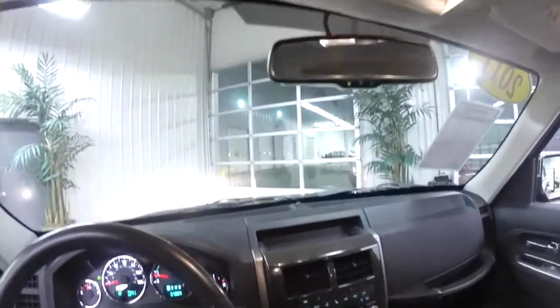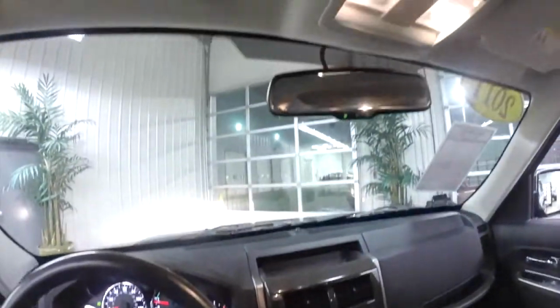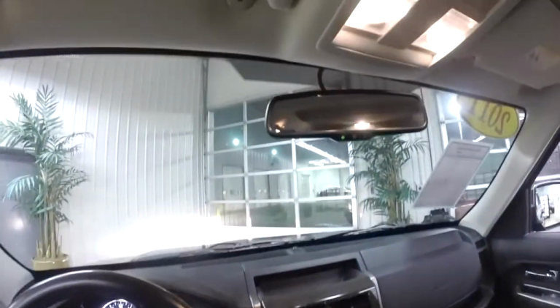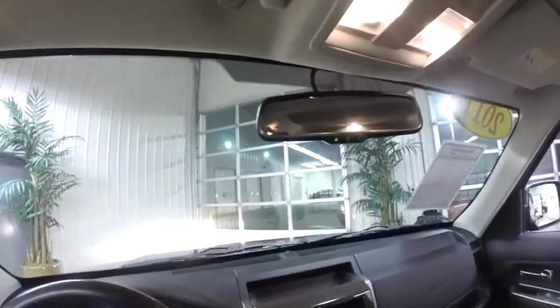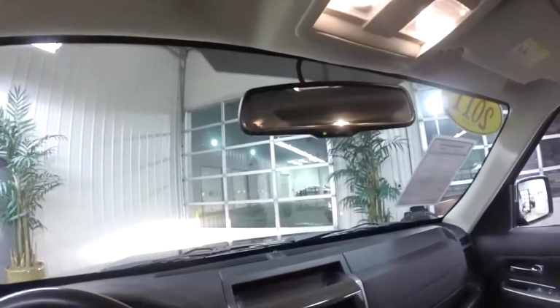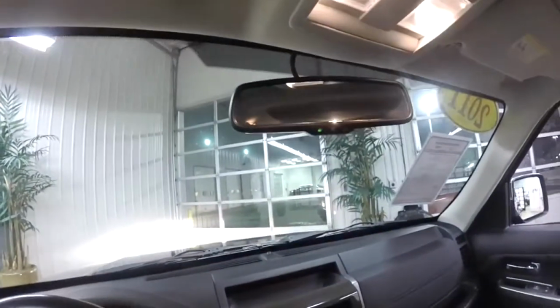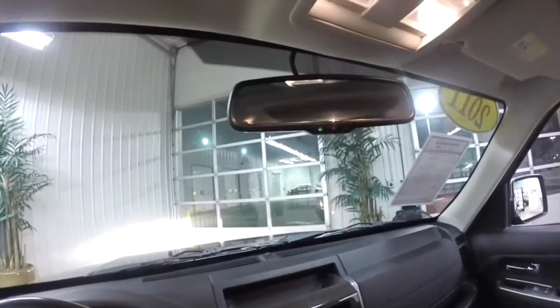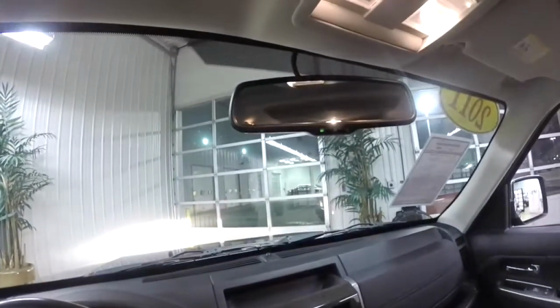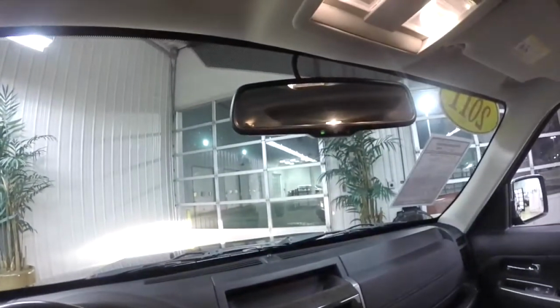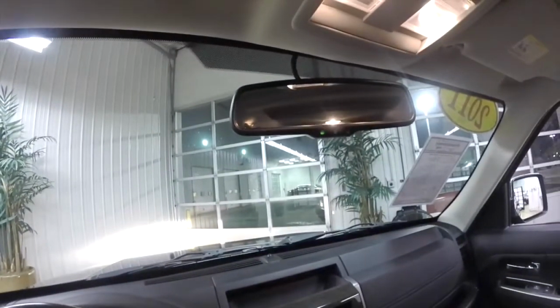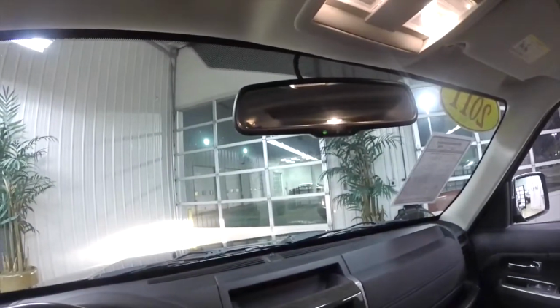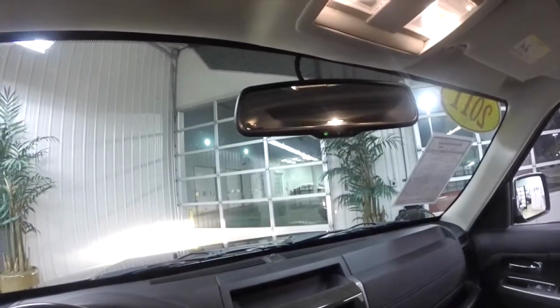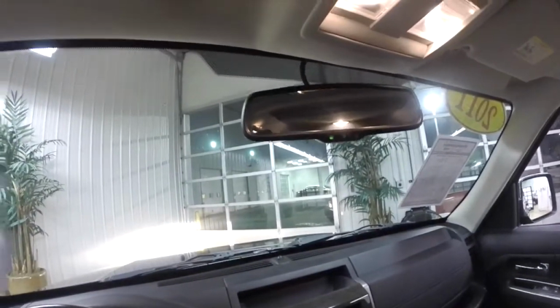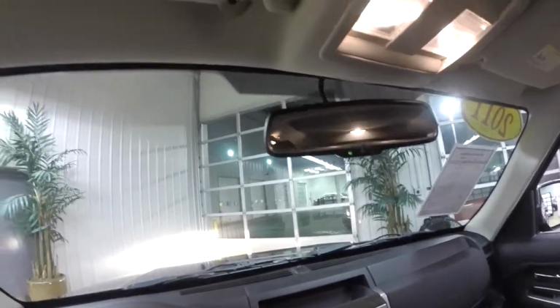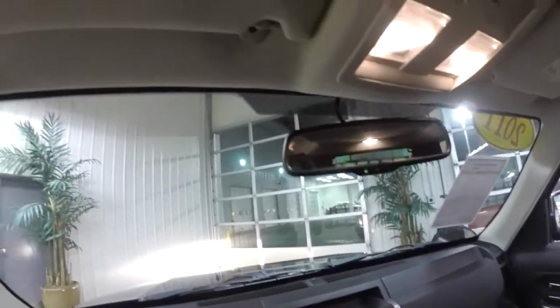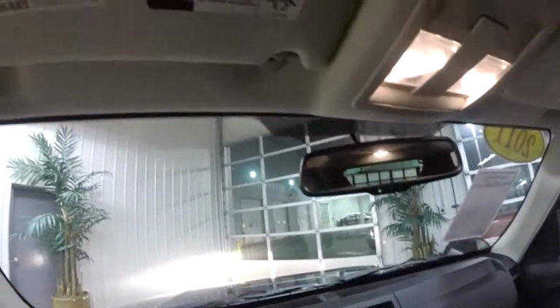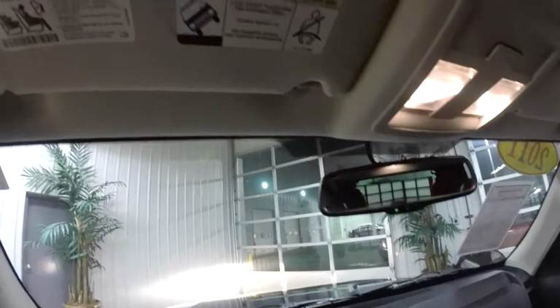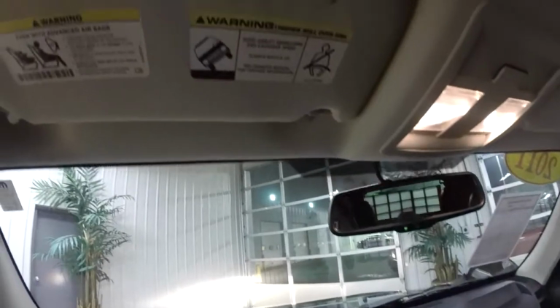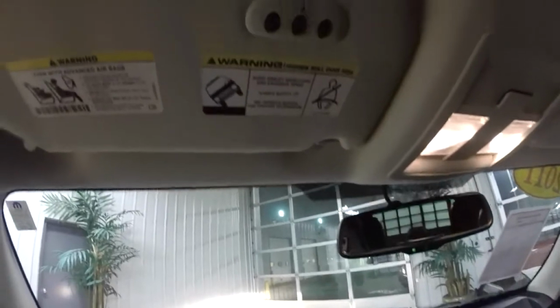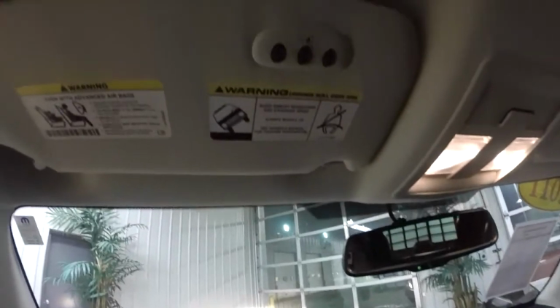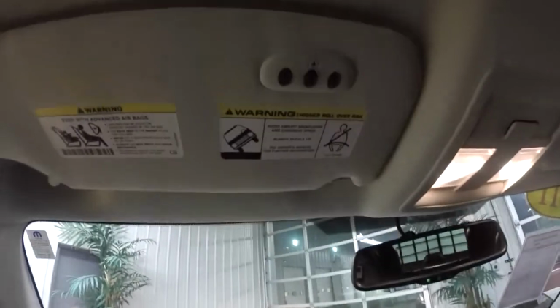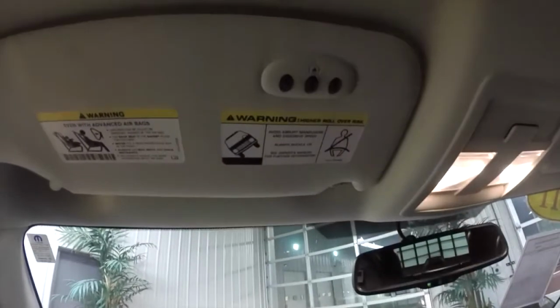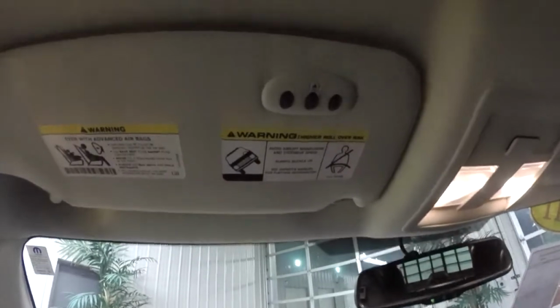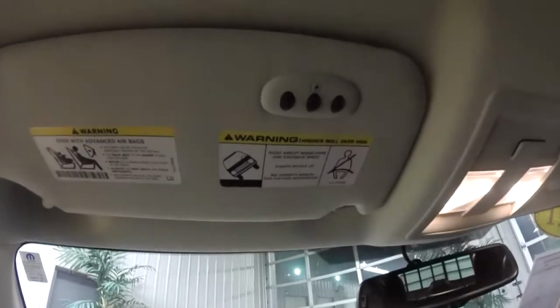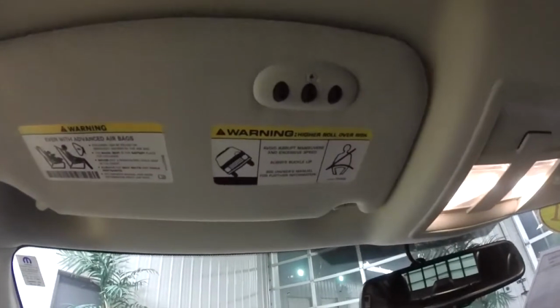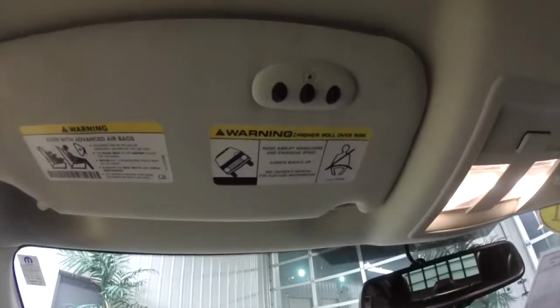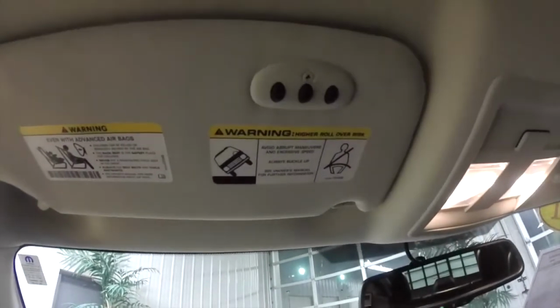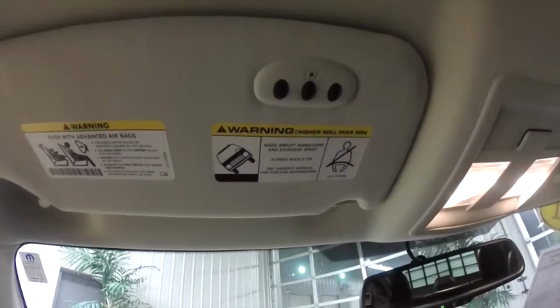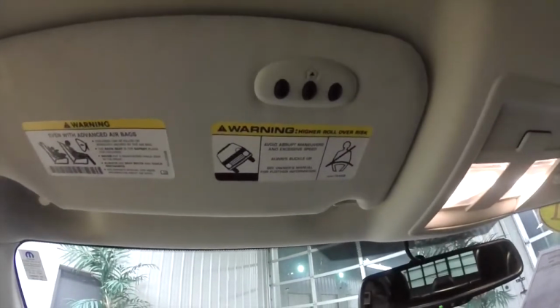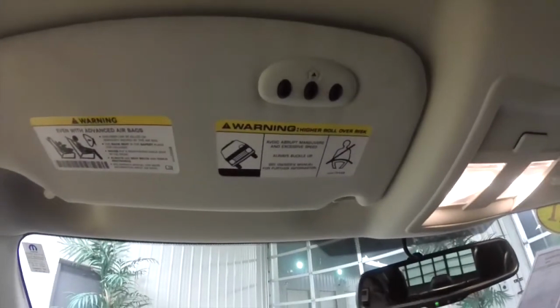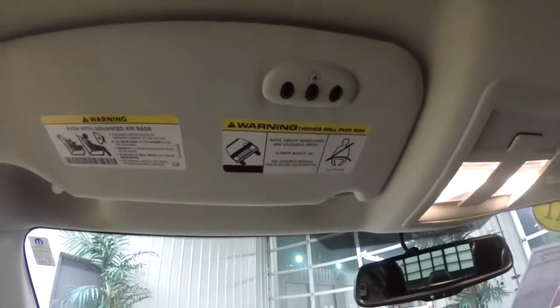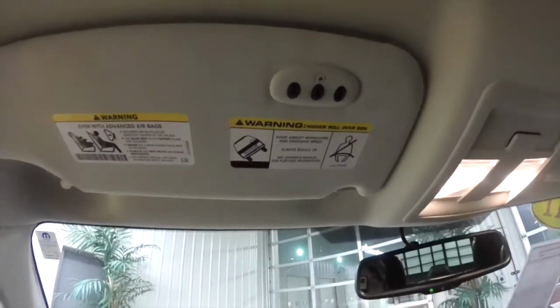Looking overhead, you have an automatic dimming rearview mirror and also the Homelink universal garage door opener.